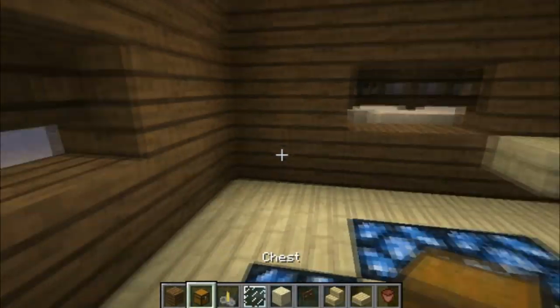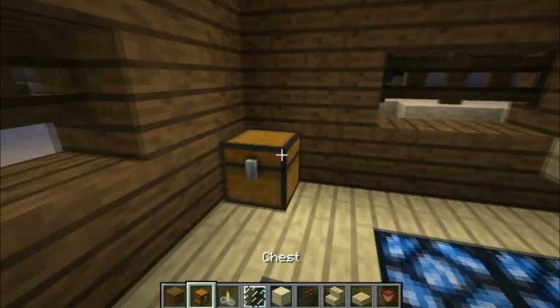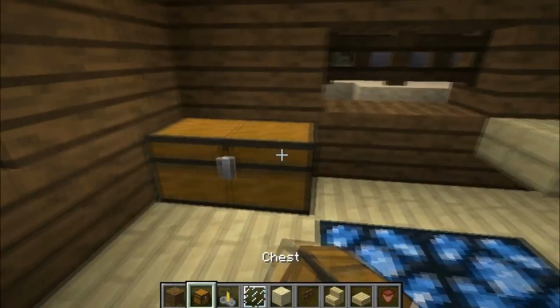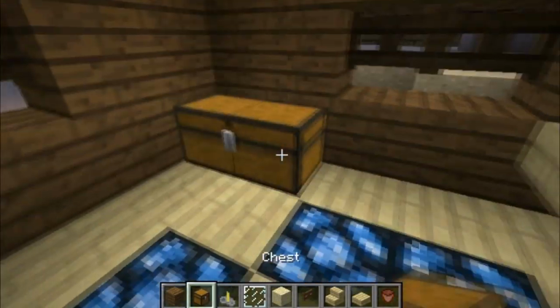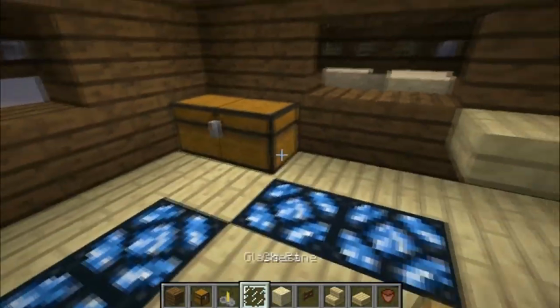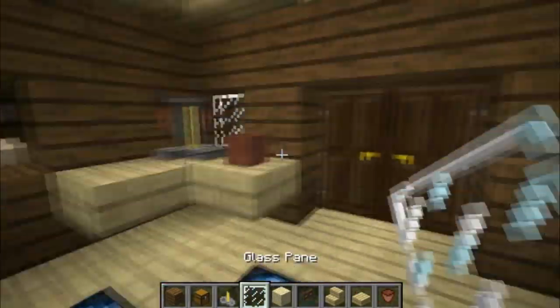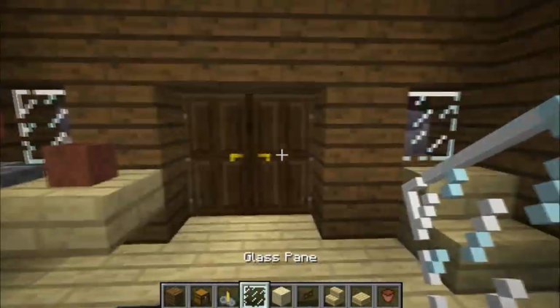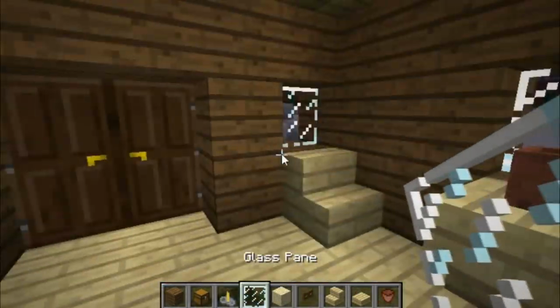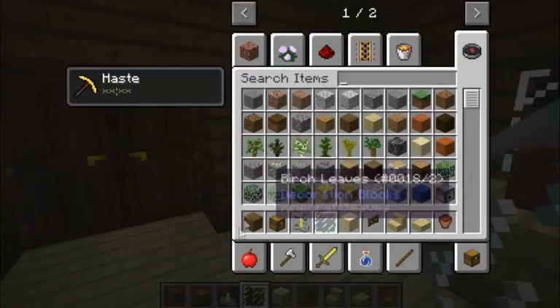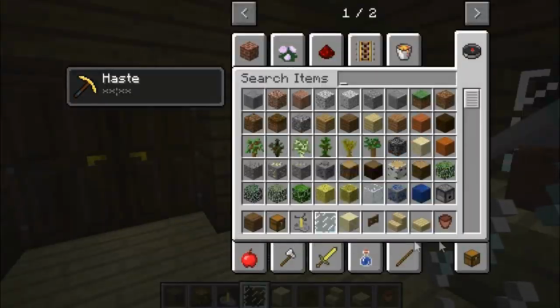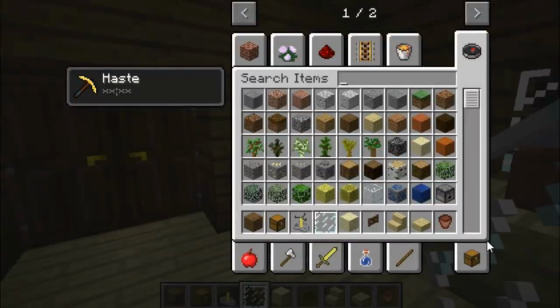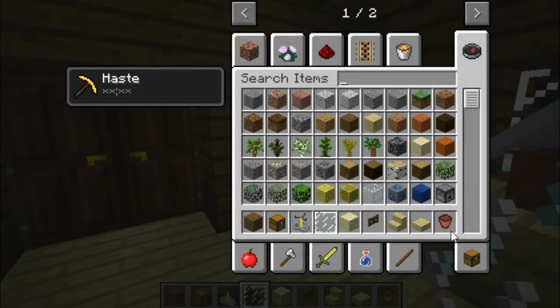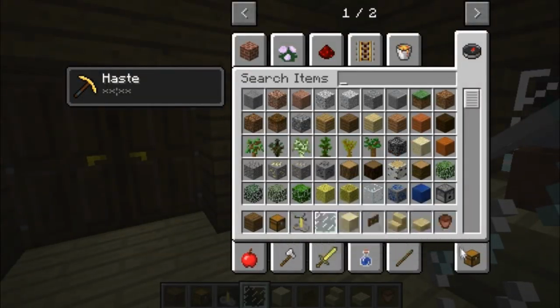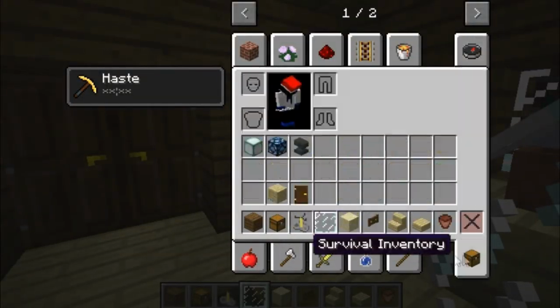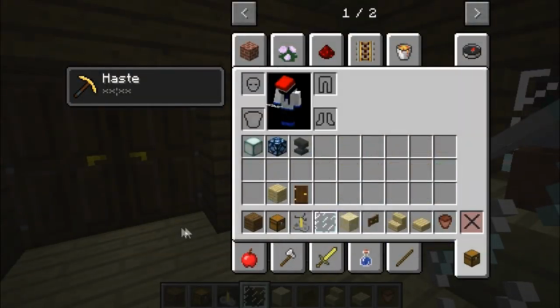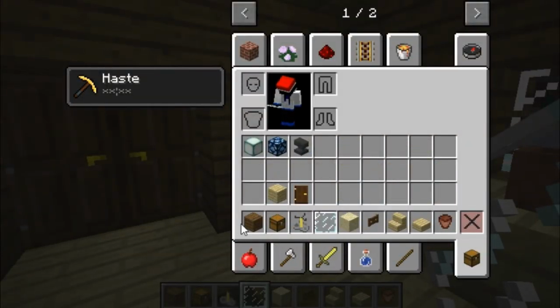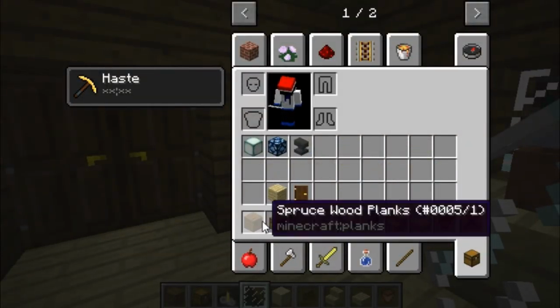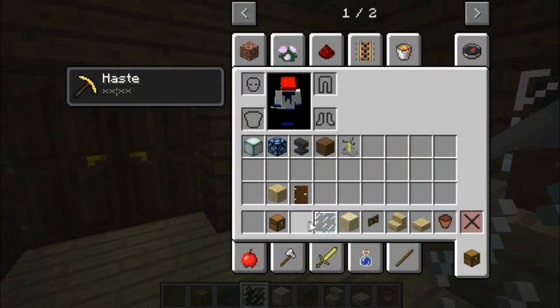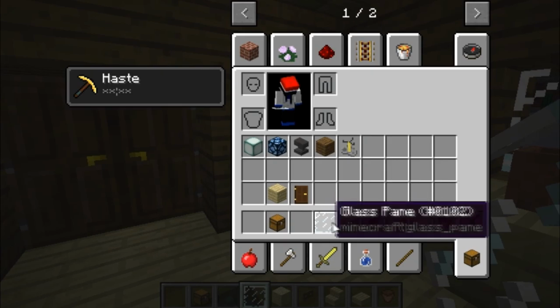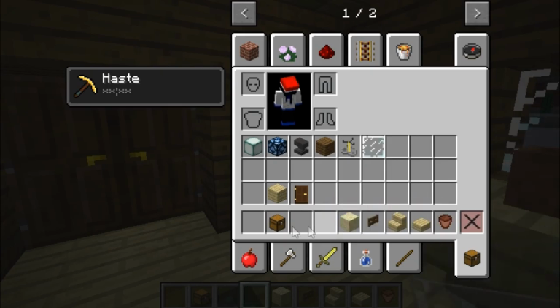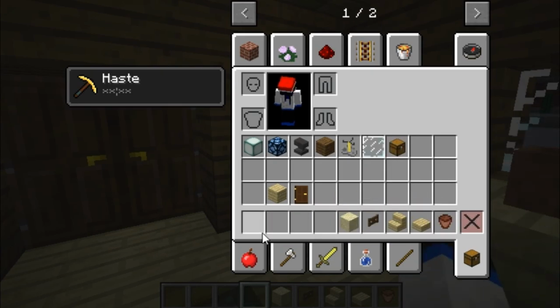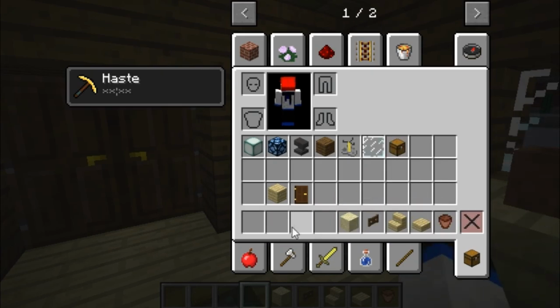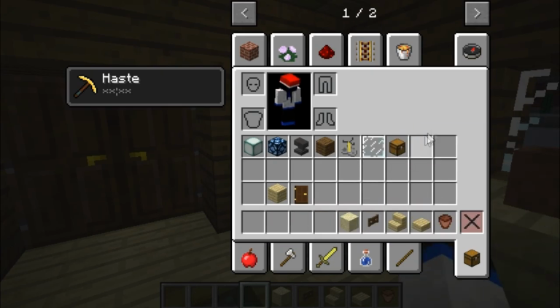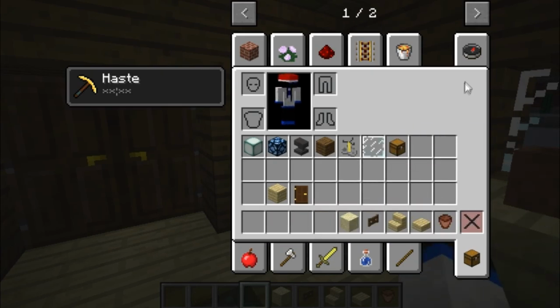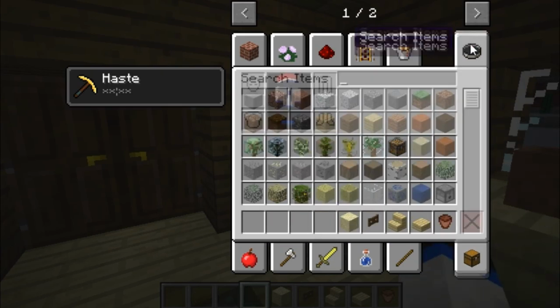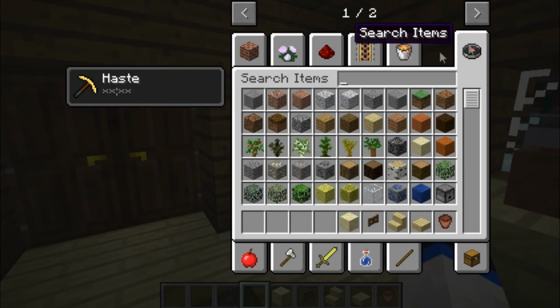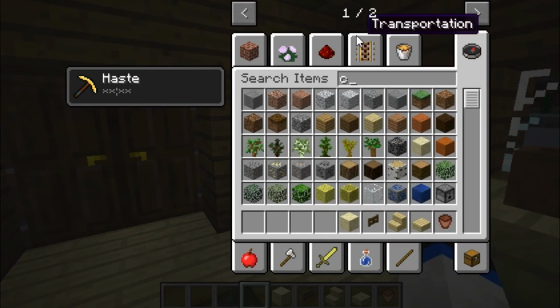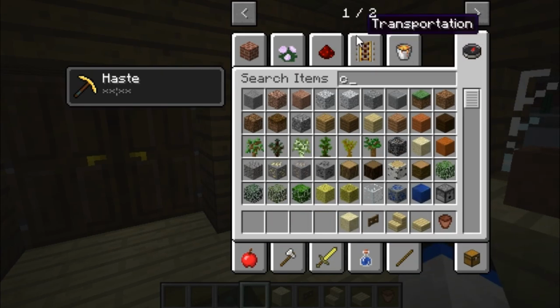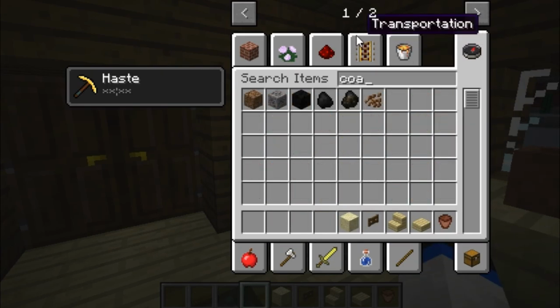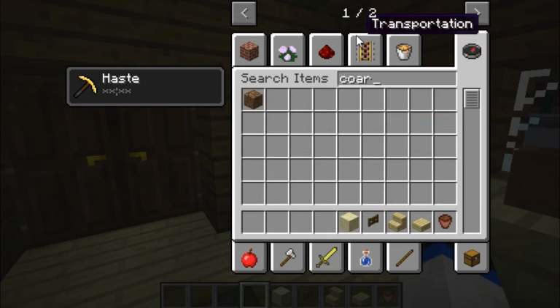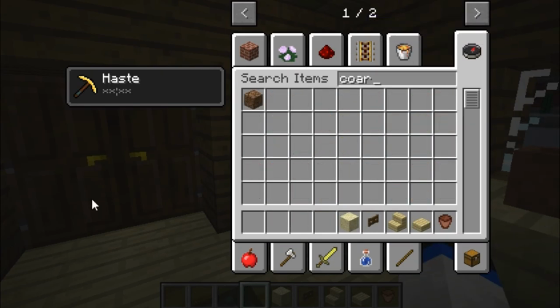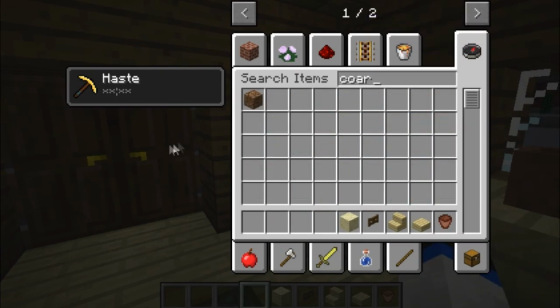Throw the profits in this chest, and that's a coffee shop. That was an easy build.